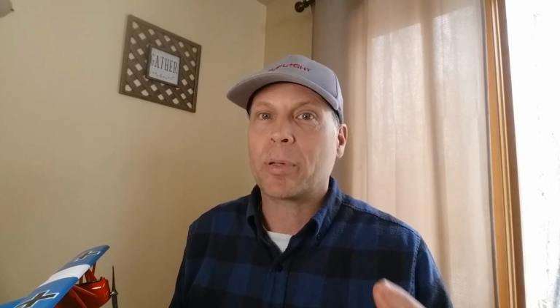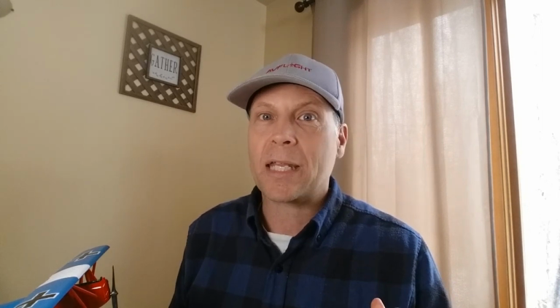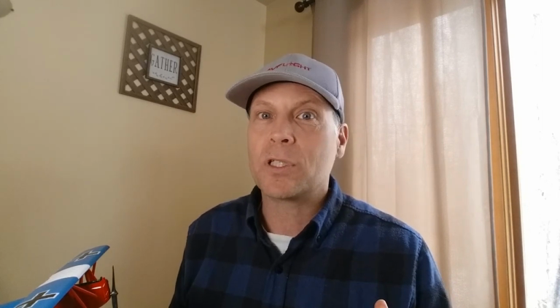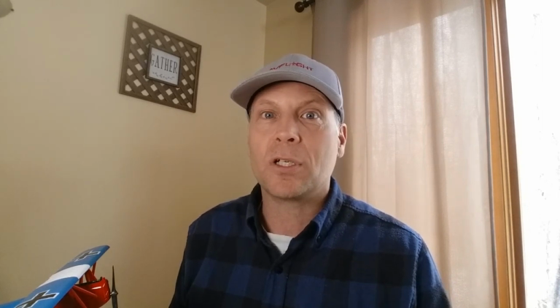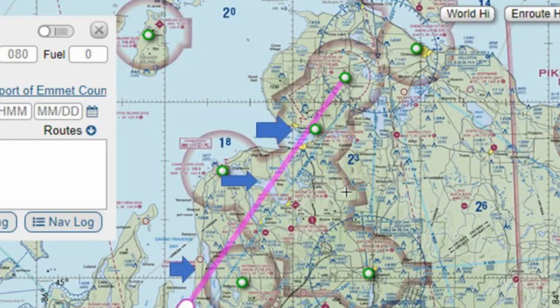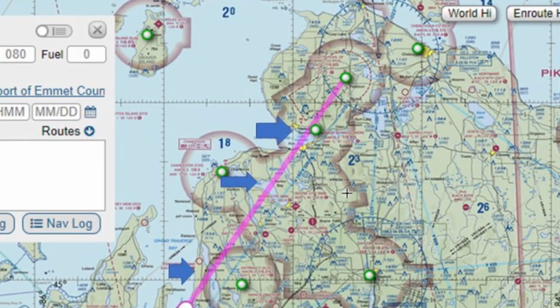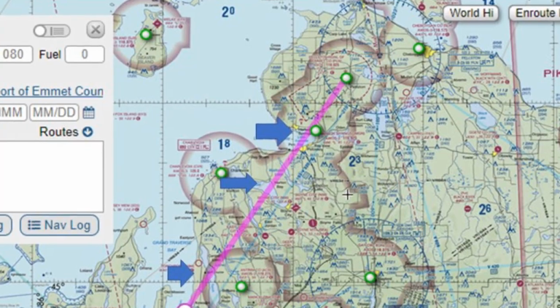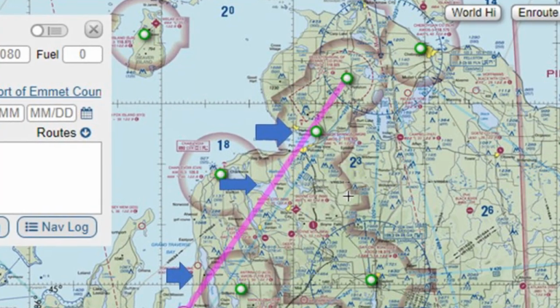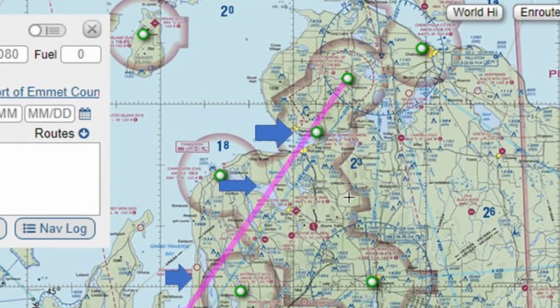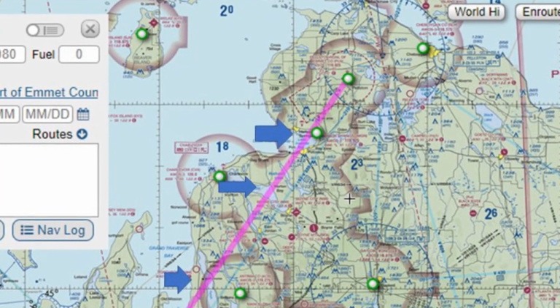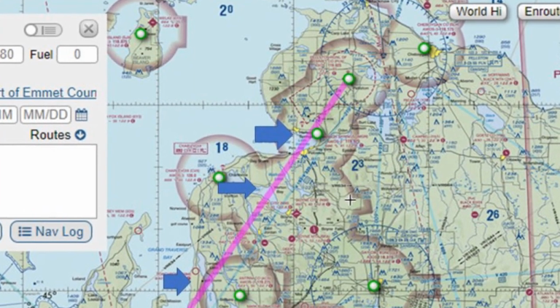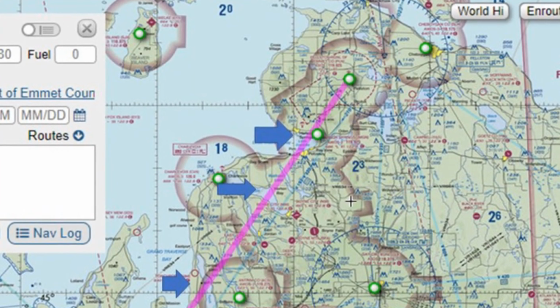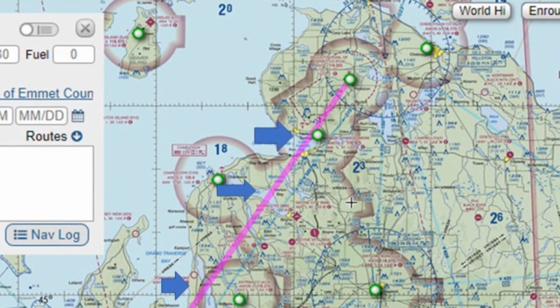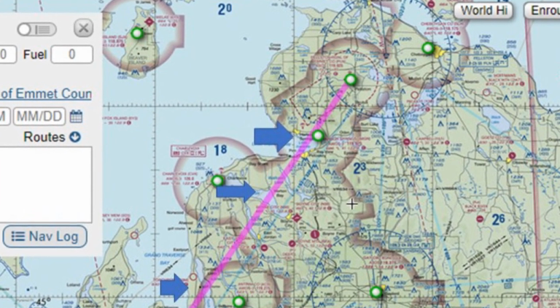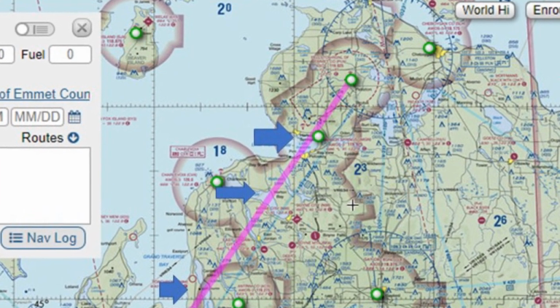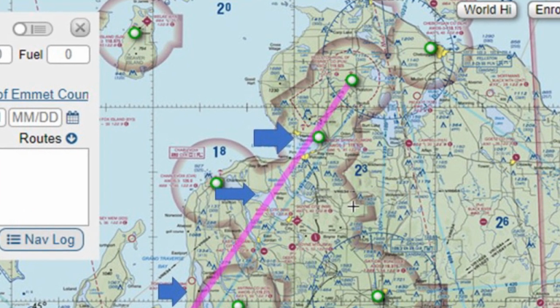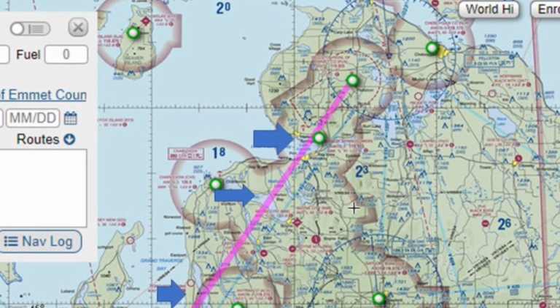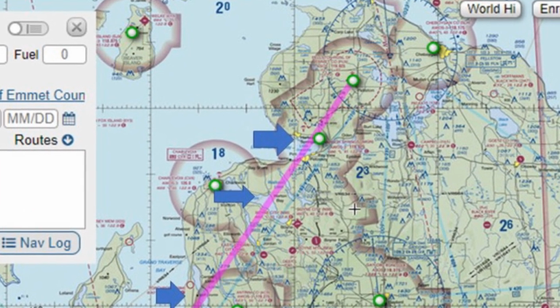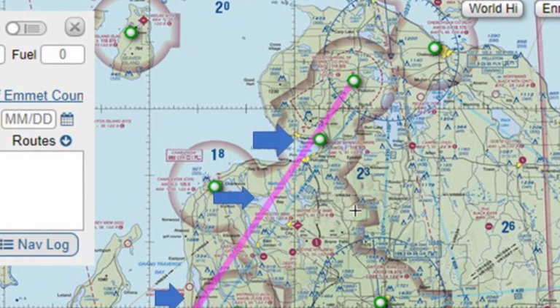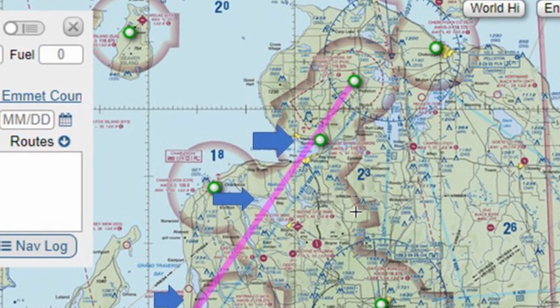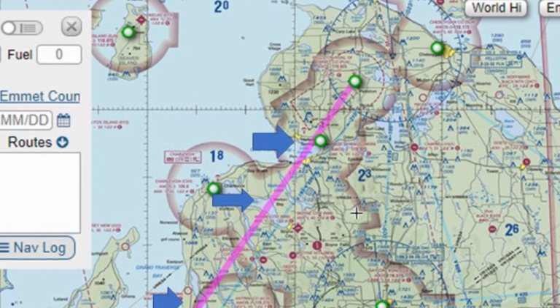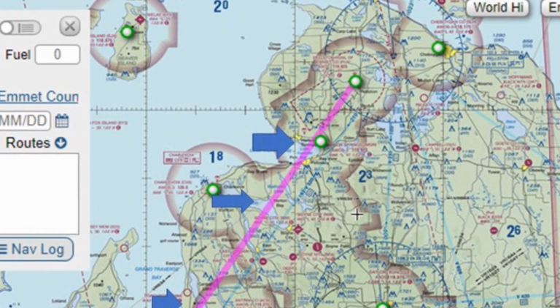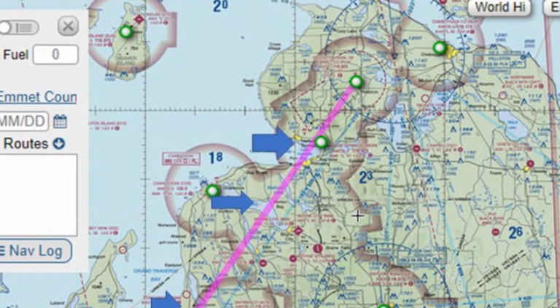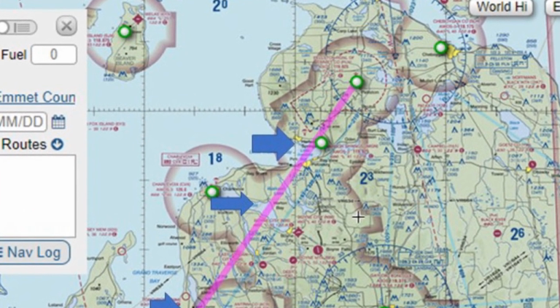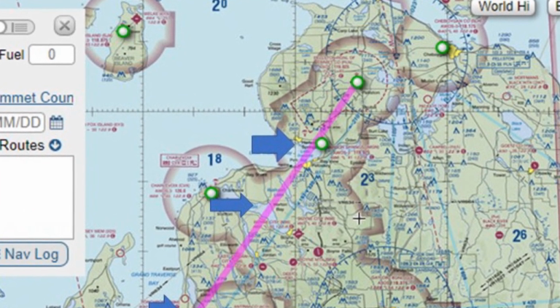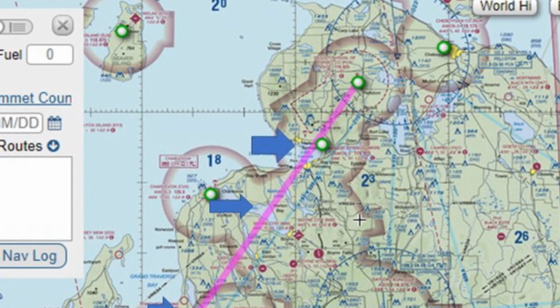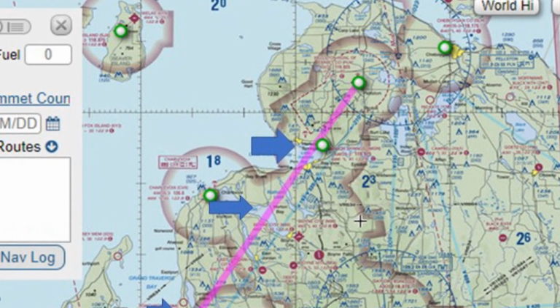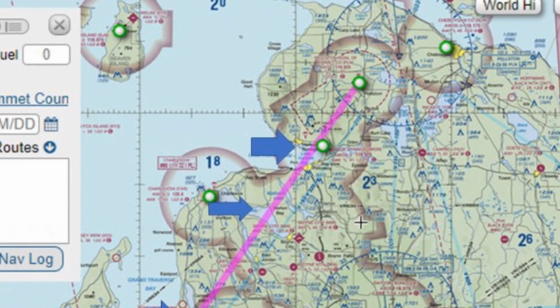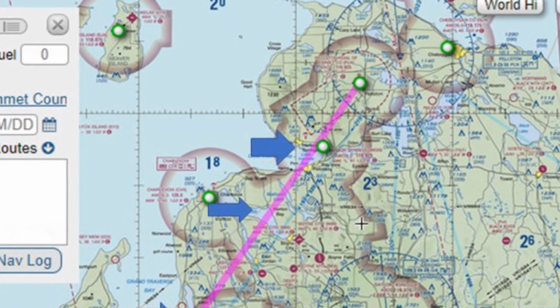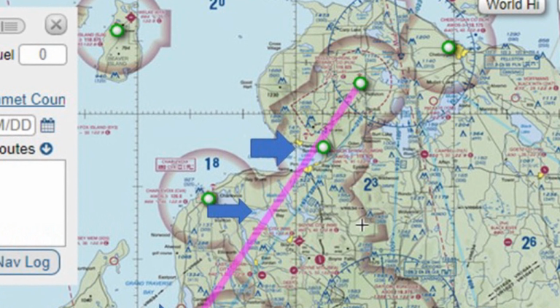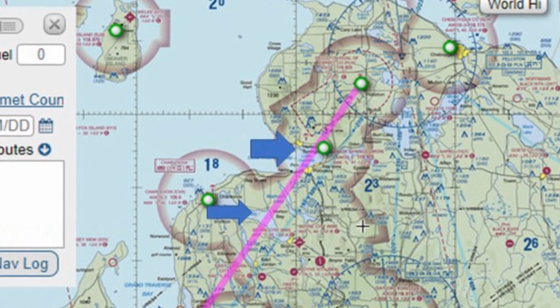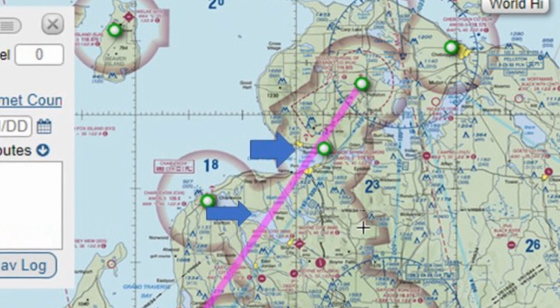One, the planning was good. We see the route here from Traverse City to Pelston is pretty straightforward. It has a lot of good checkpoints, a lot of big lakes.